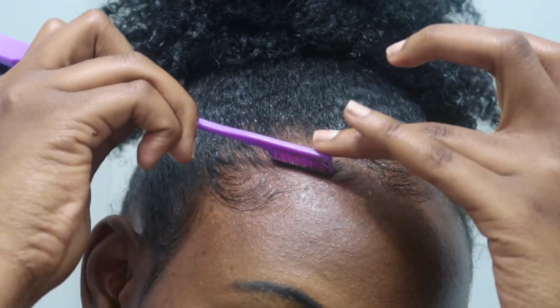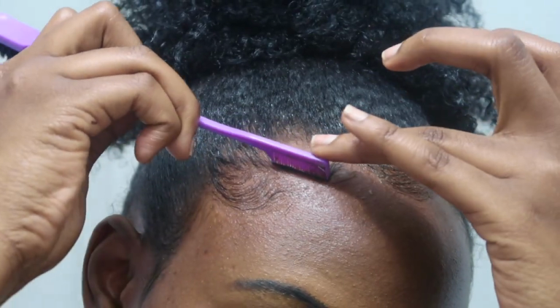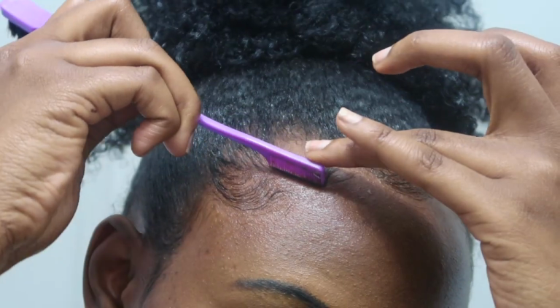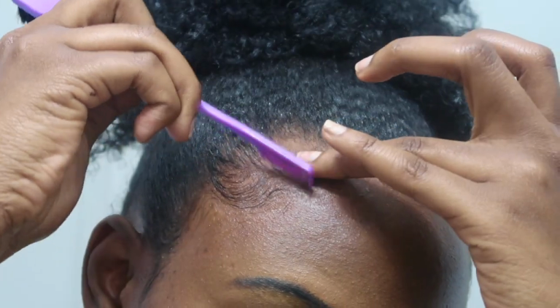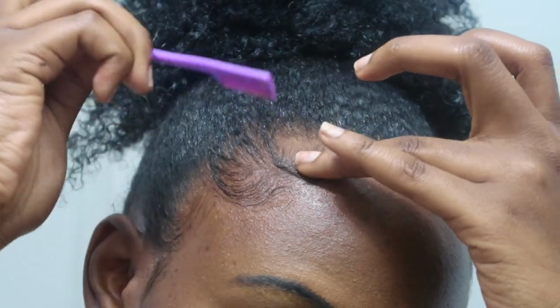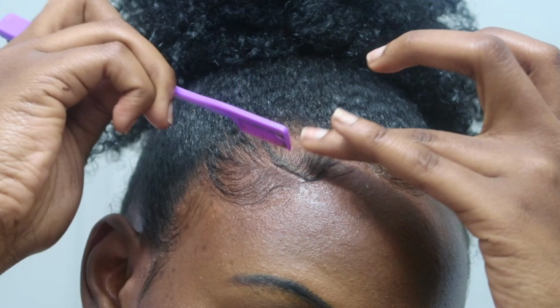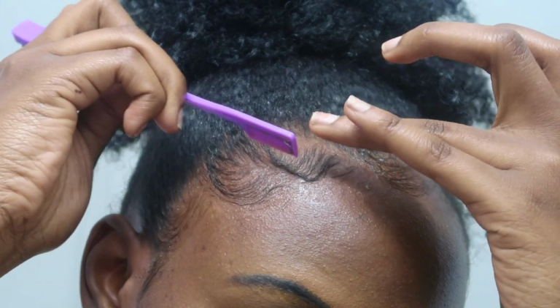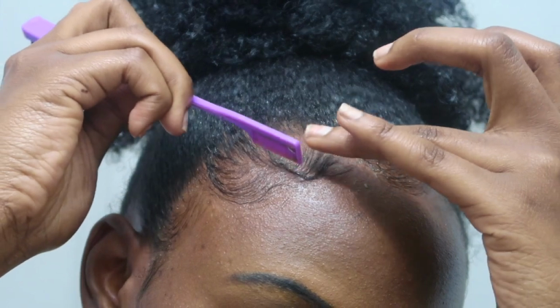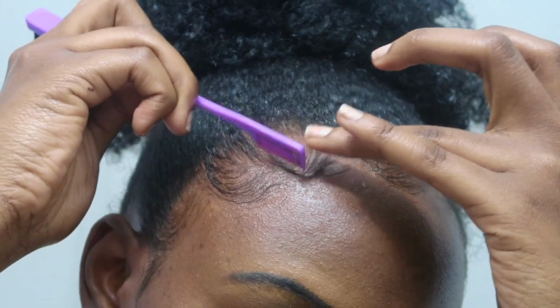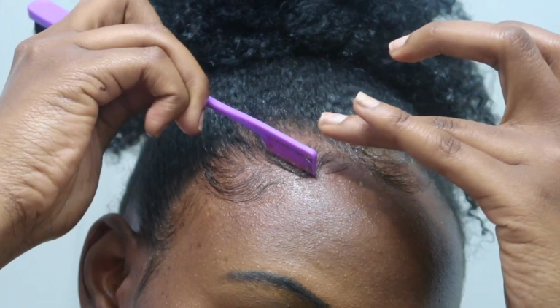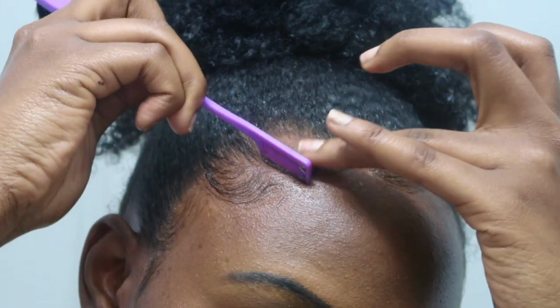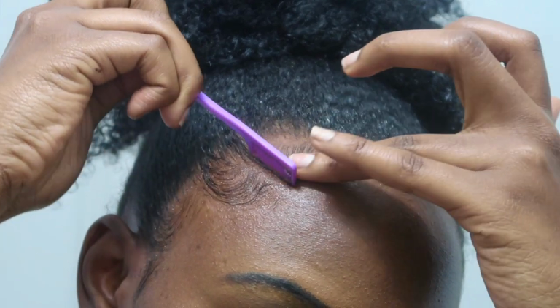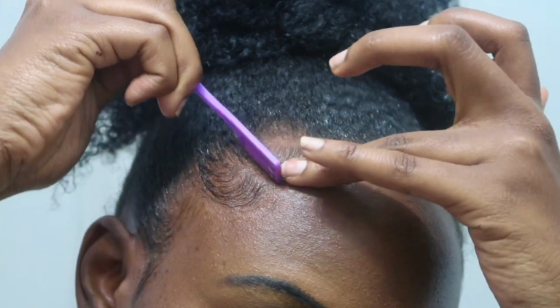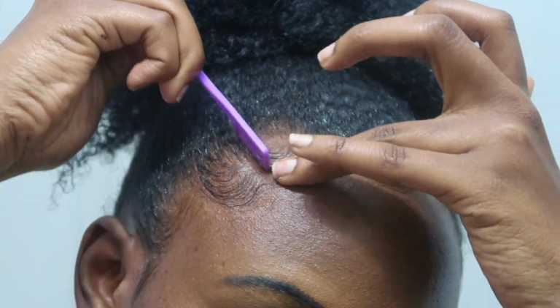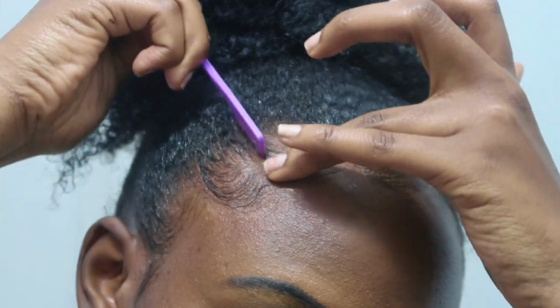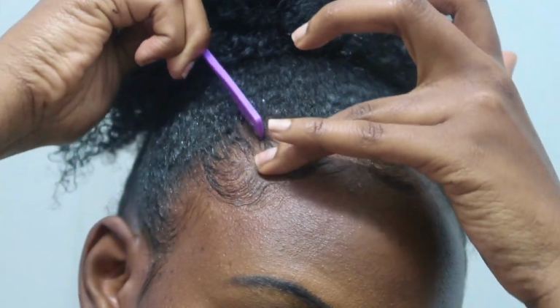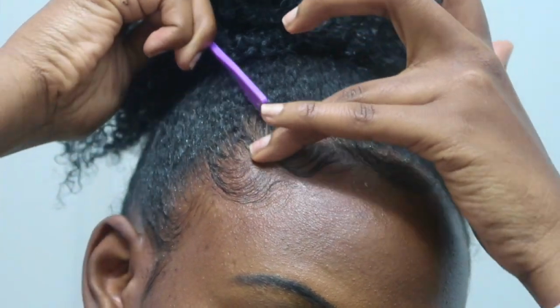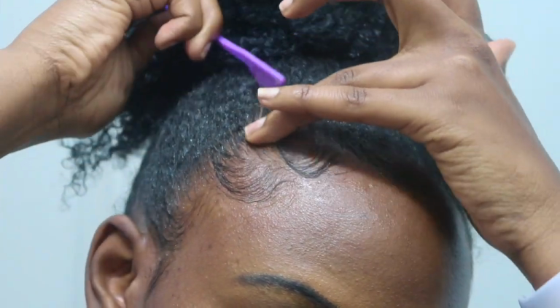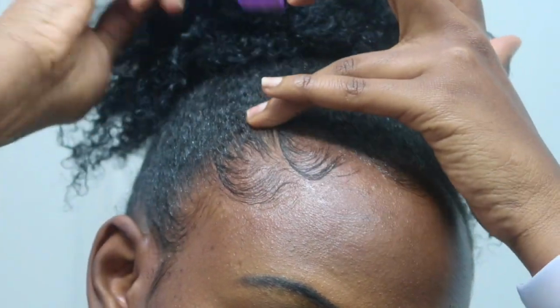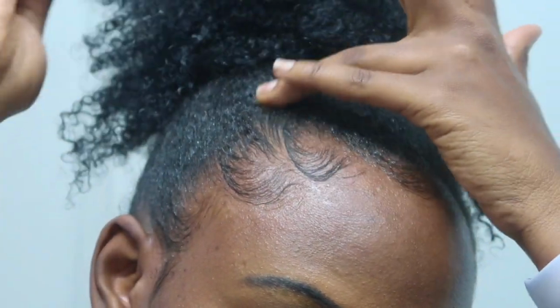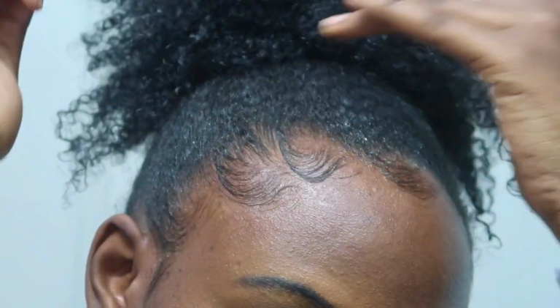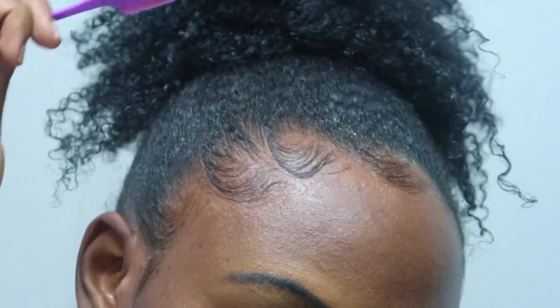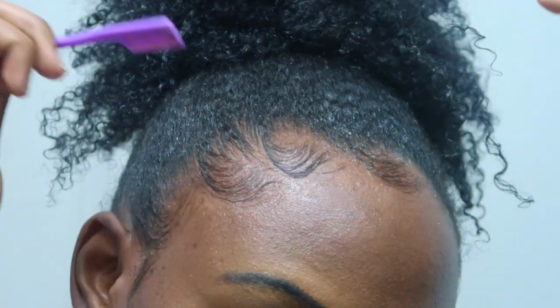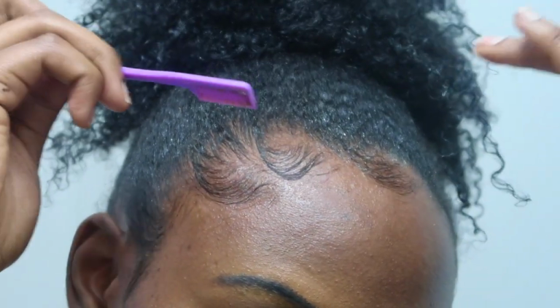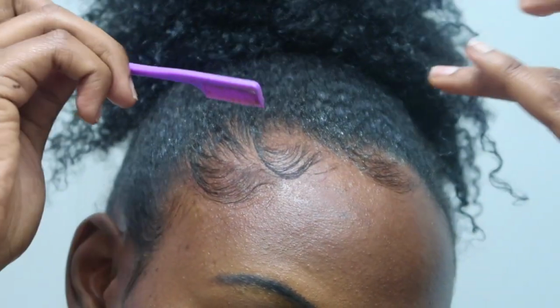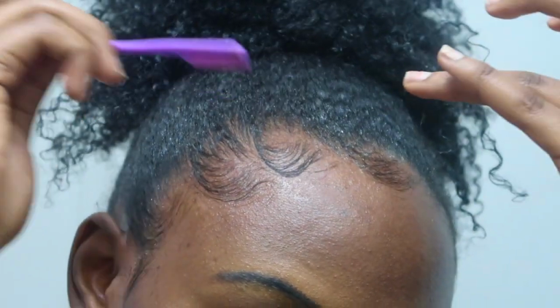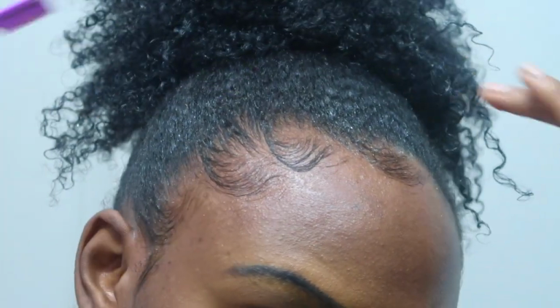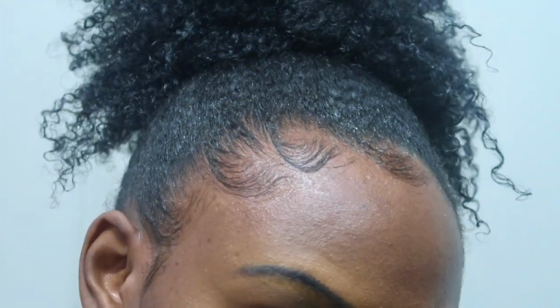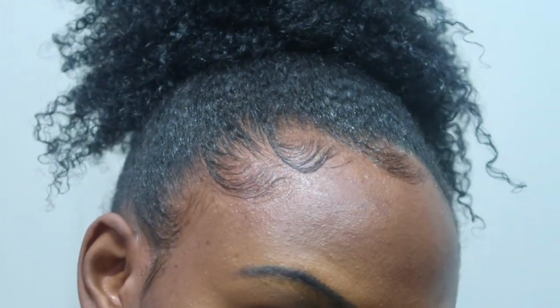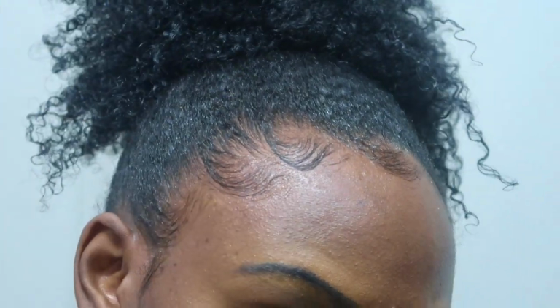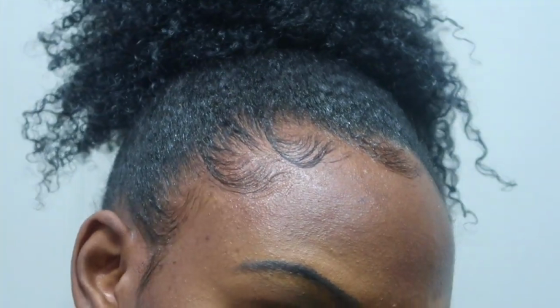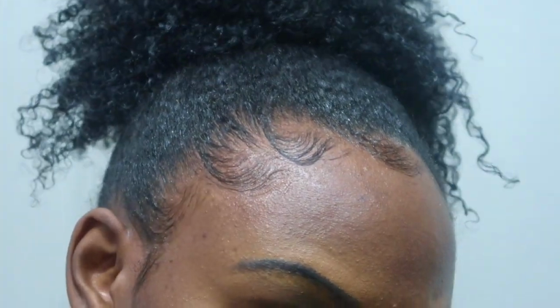You're going to see me do this just a few more times because I like for myself to look really neat and sleek.